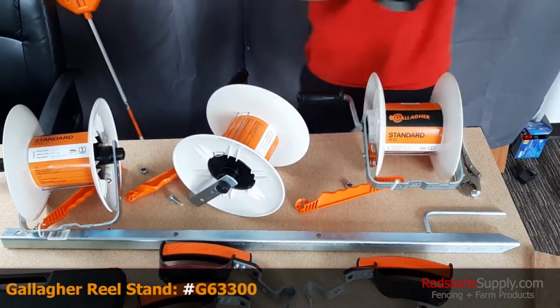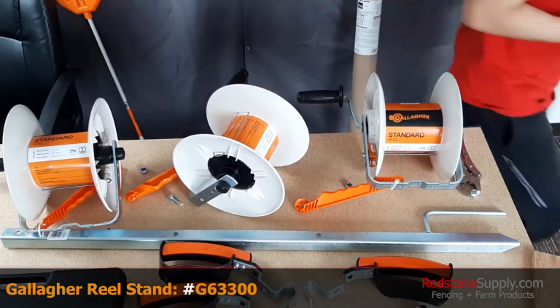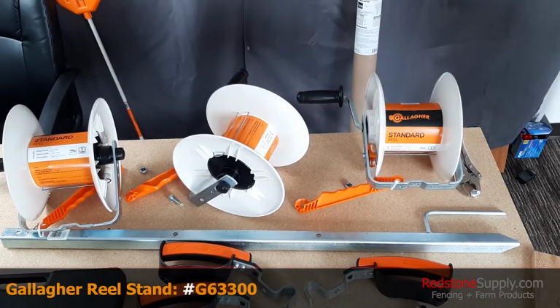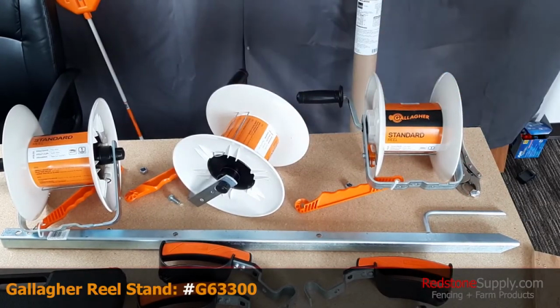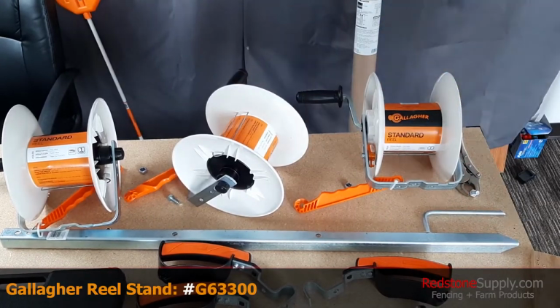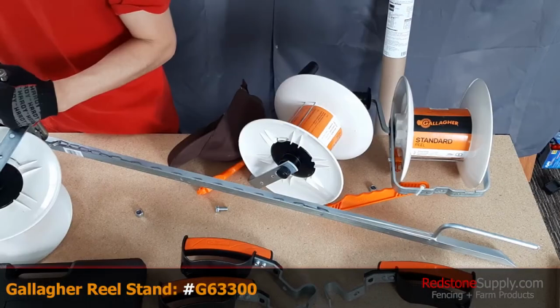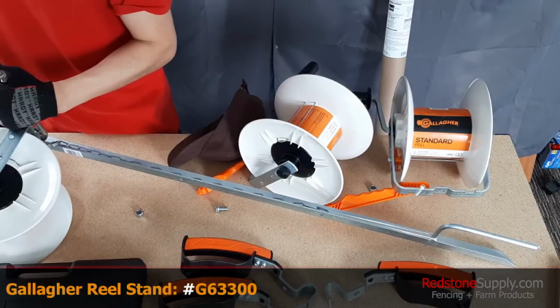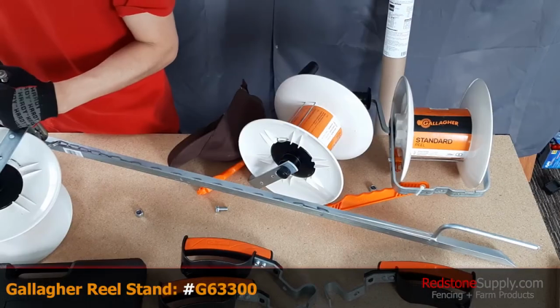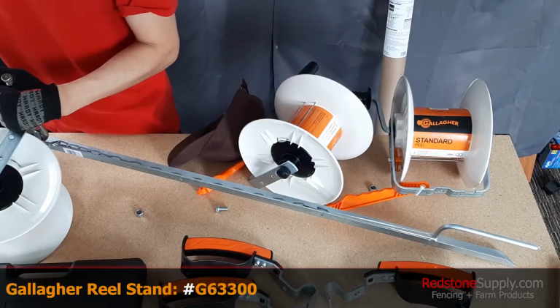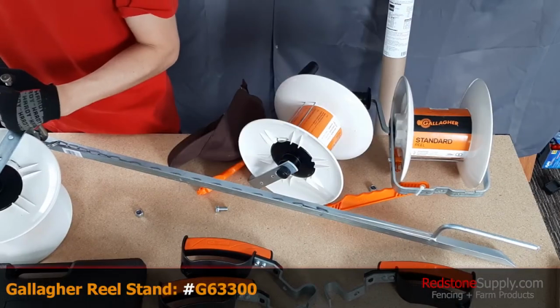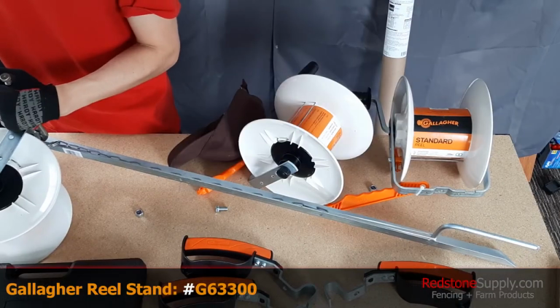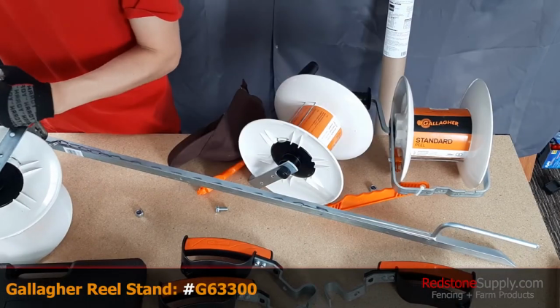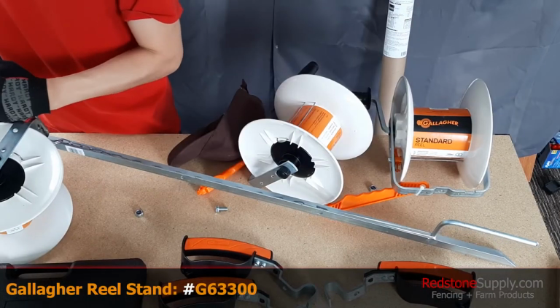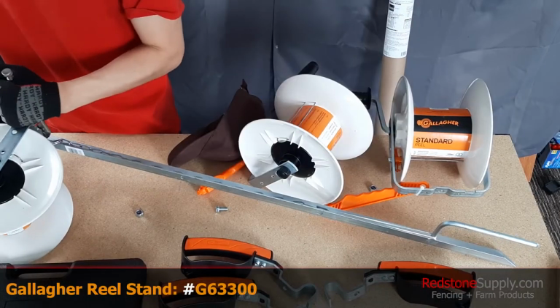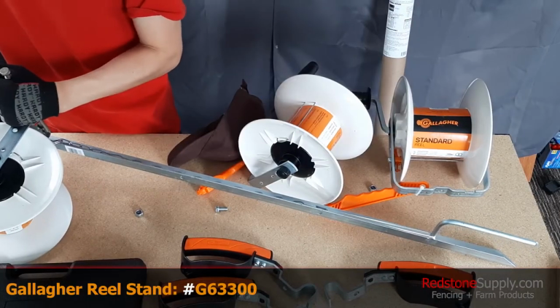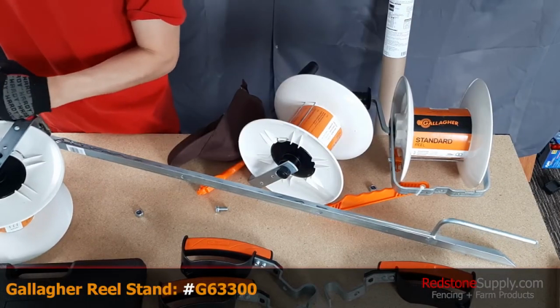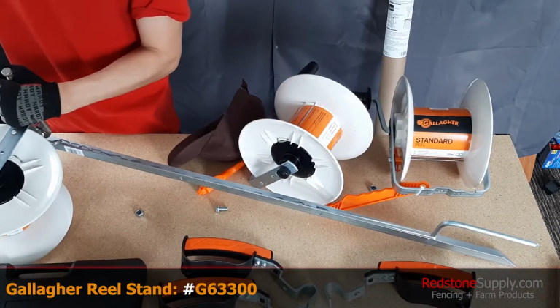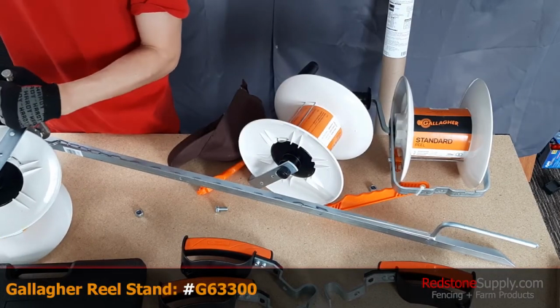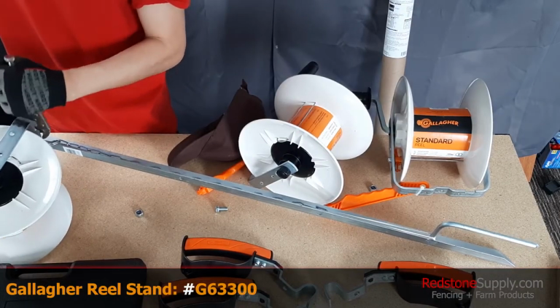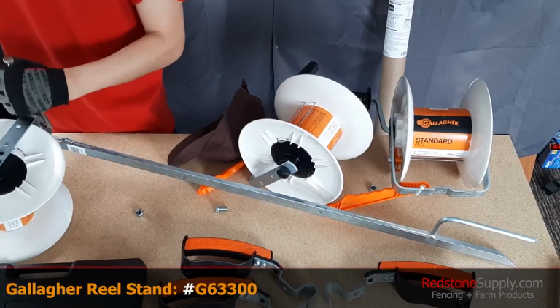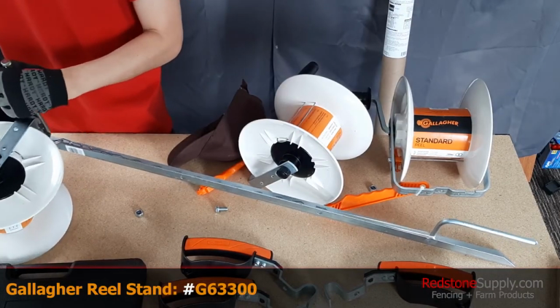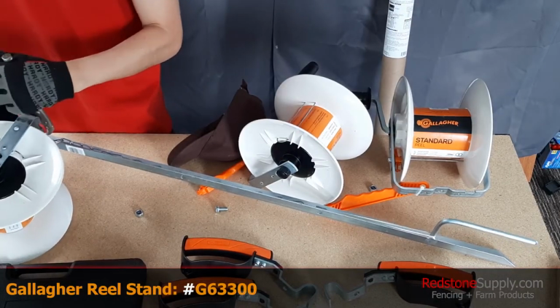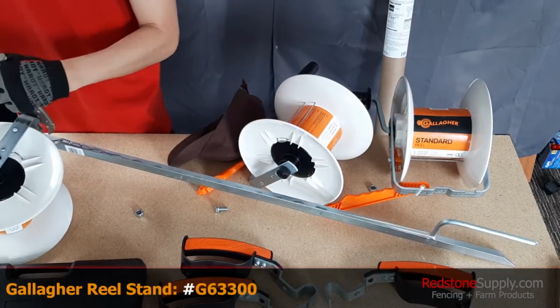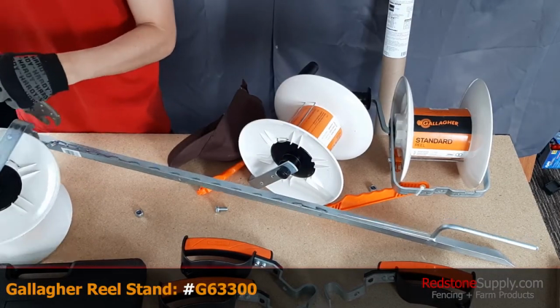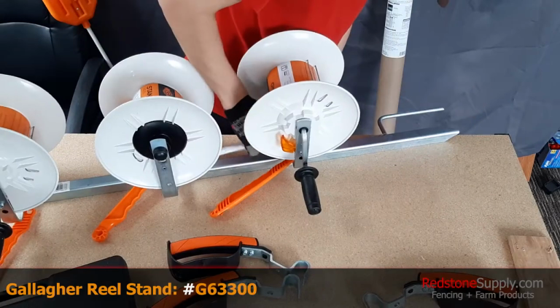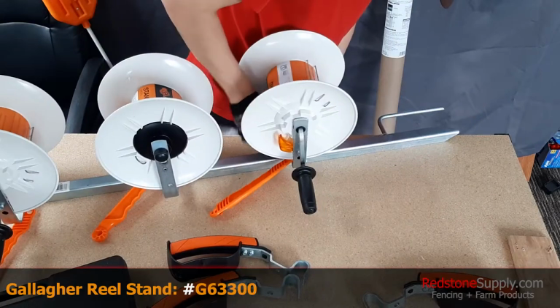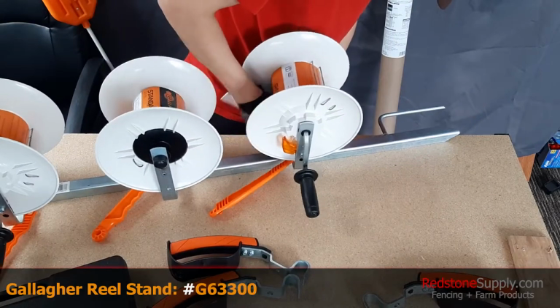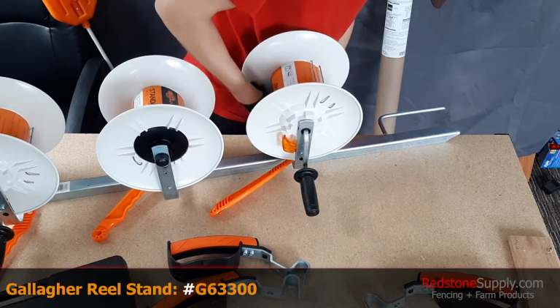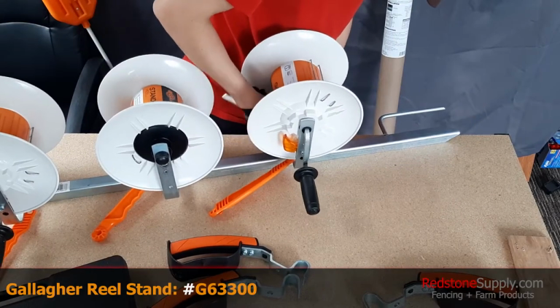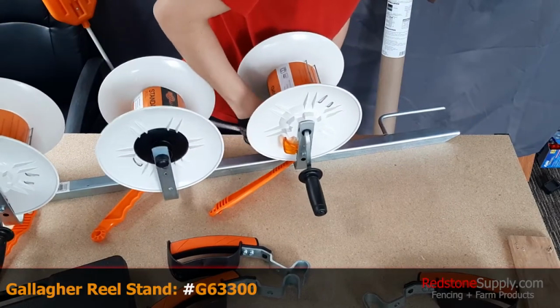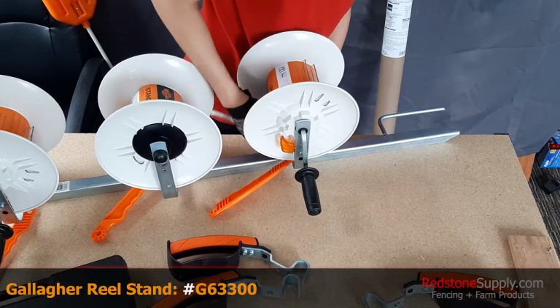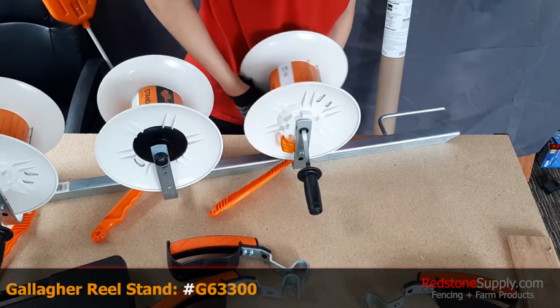You can get this reel stand, as well as these reels, at redstonesupply.com.